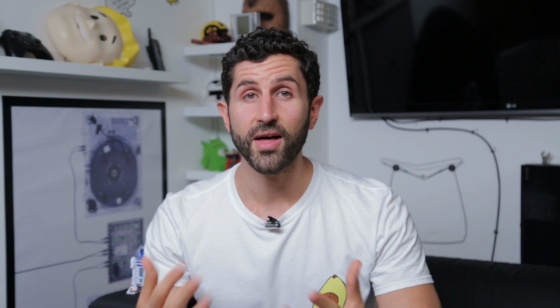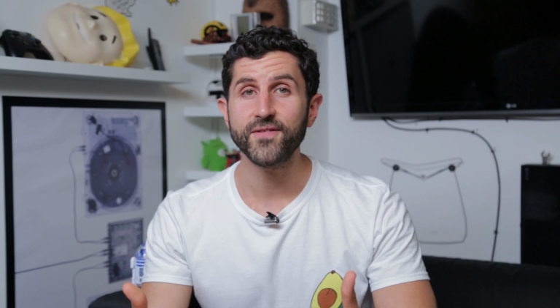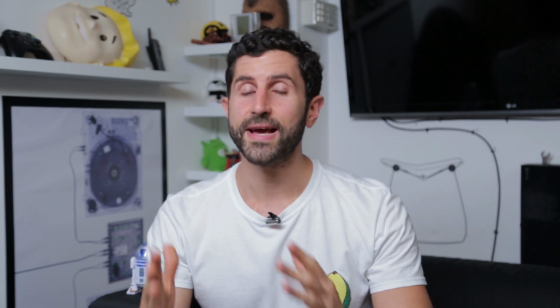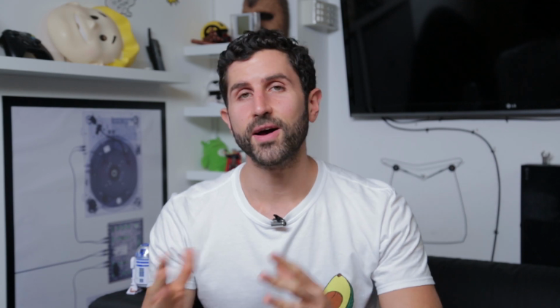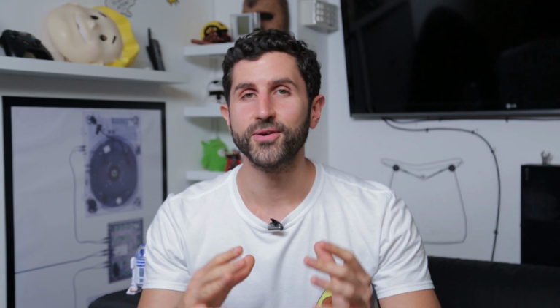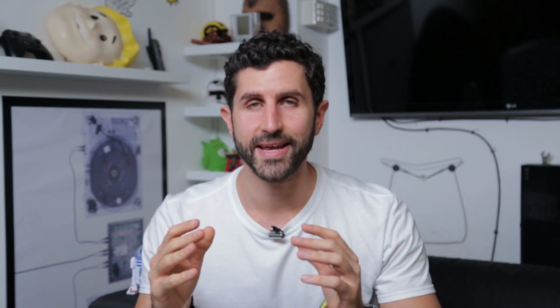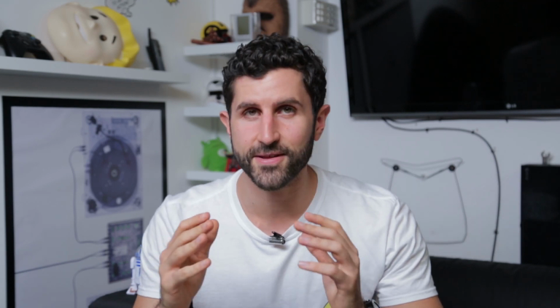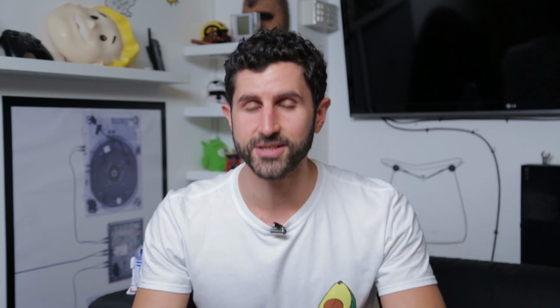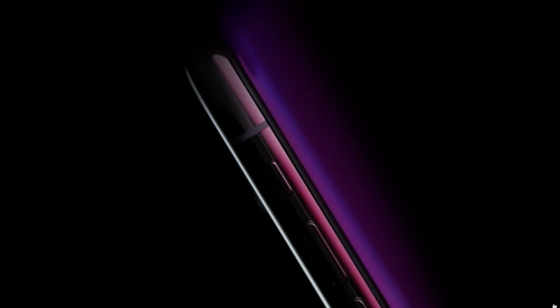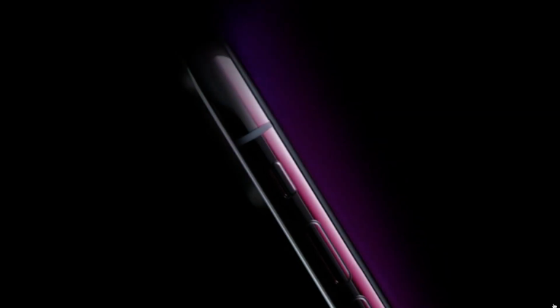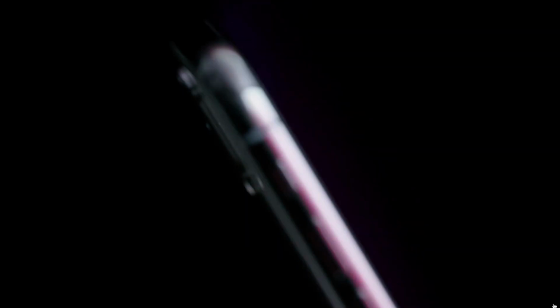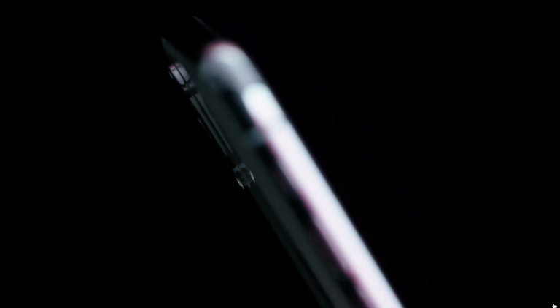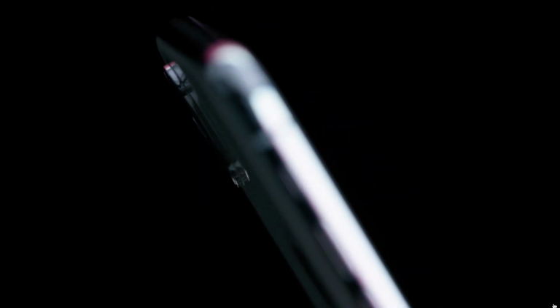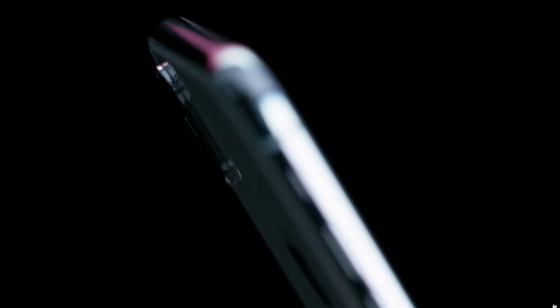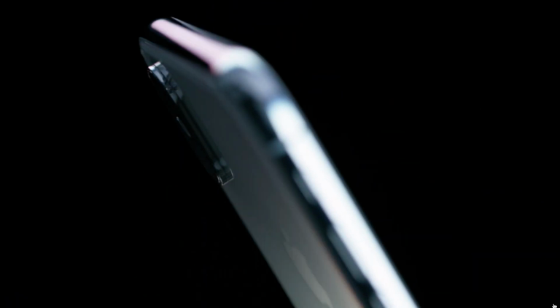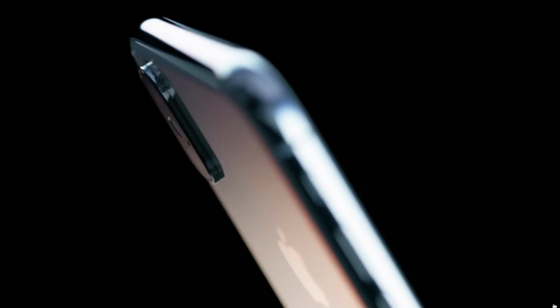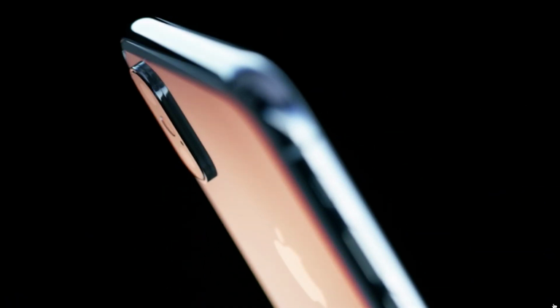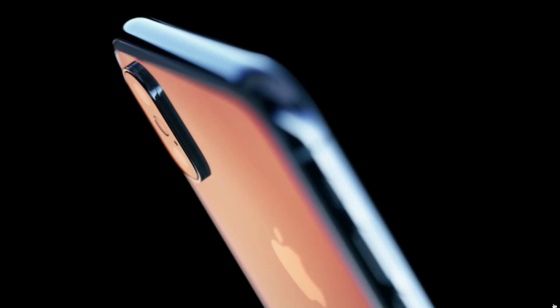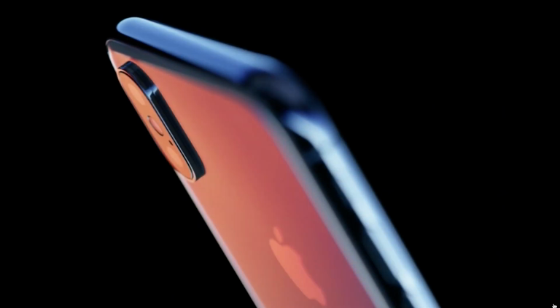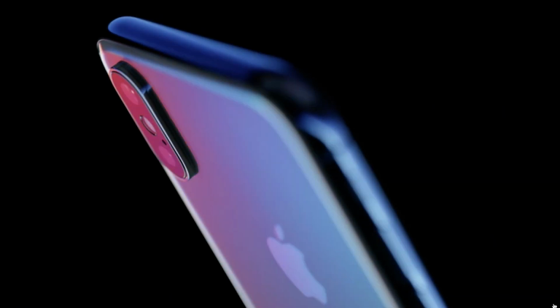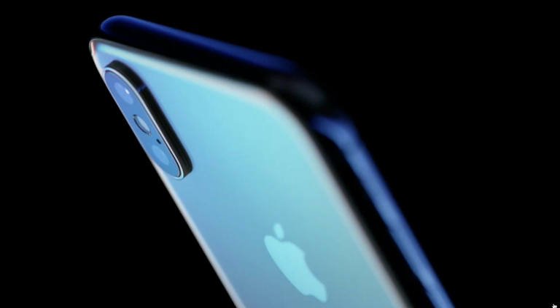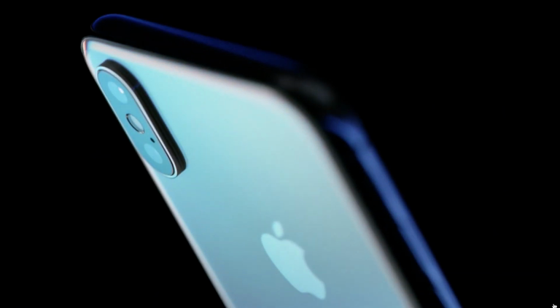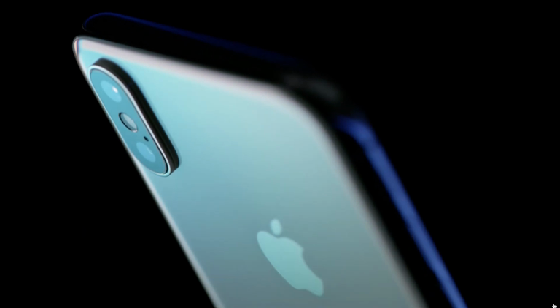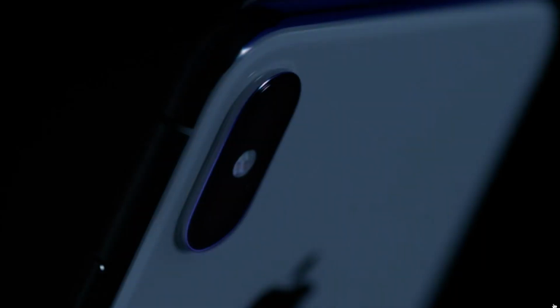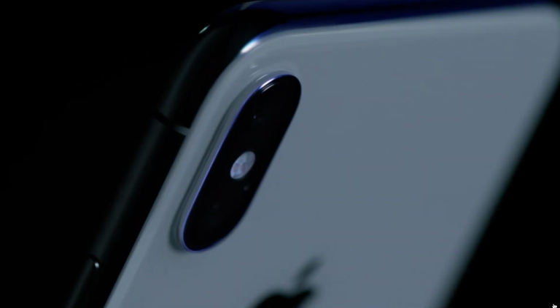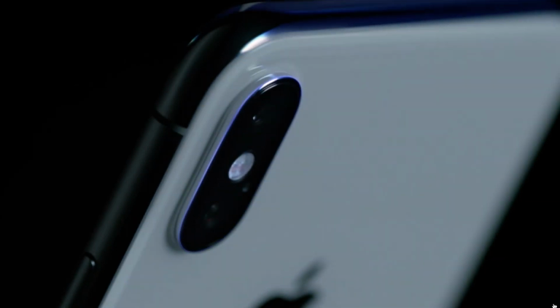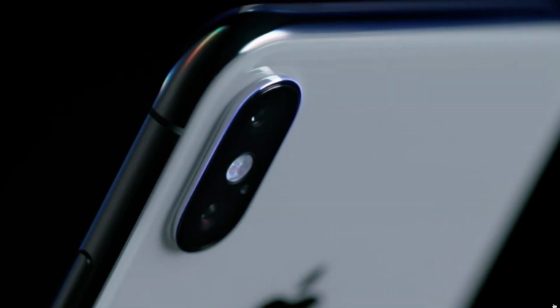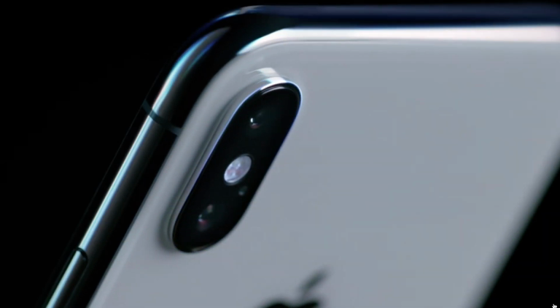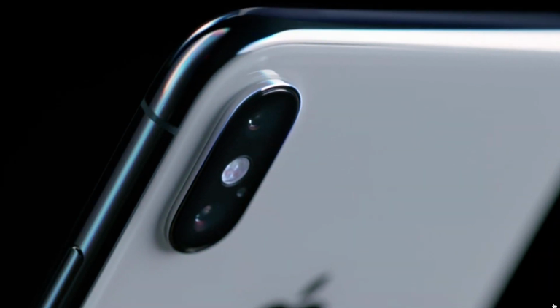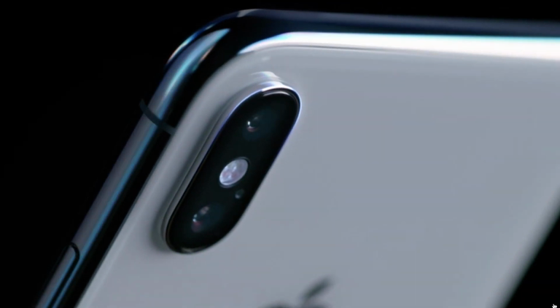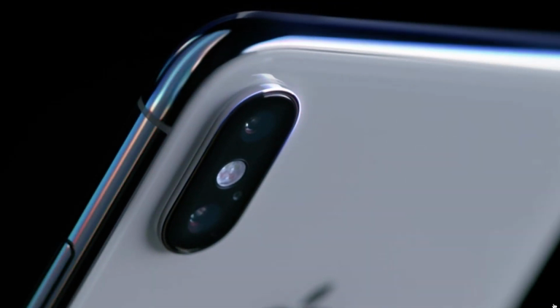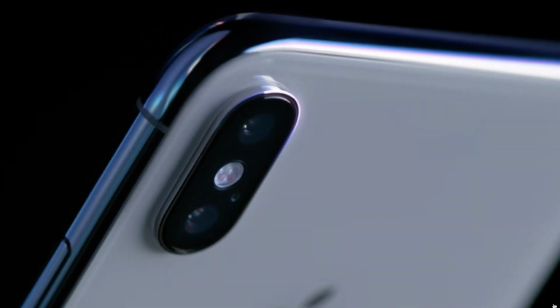The iPhone X is official. It features a glass front, glass back, and a stainless steel frame available in two colours: grey or silver.